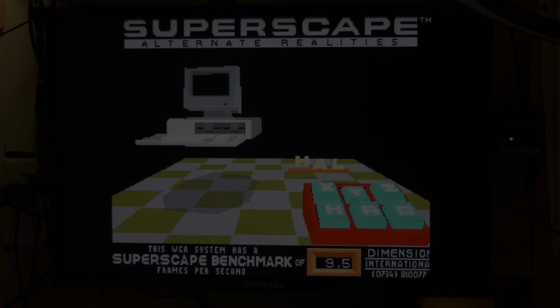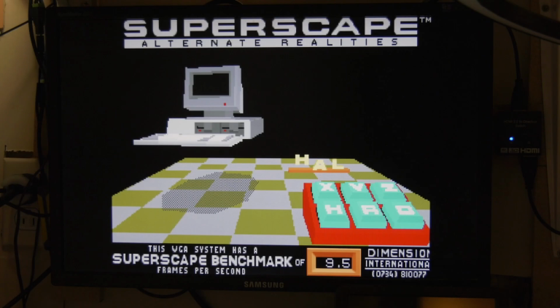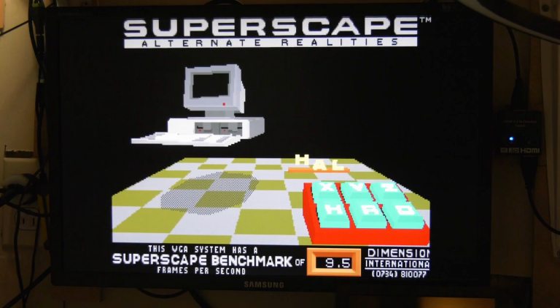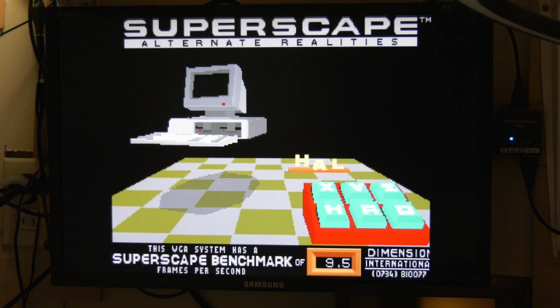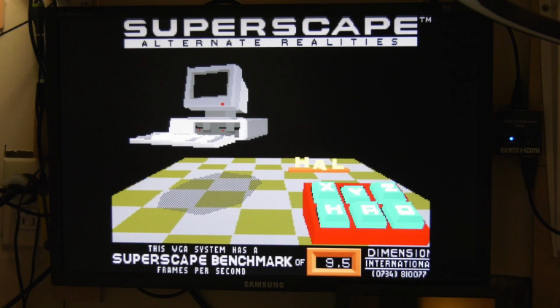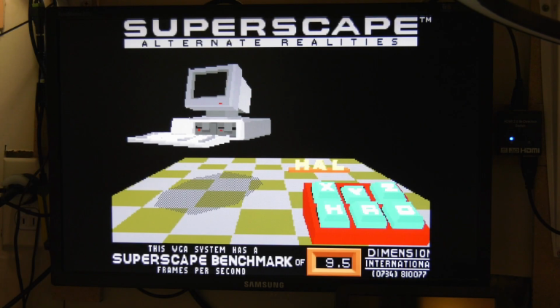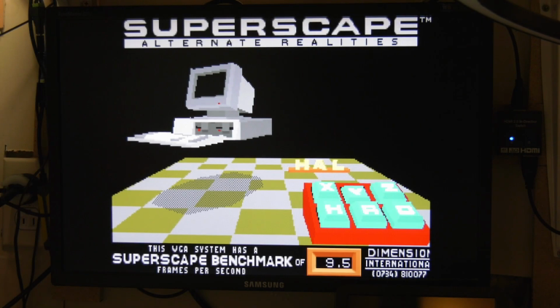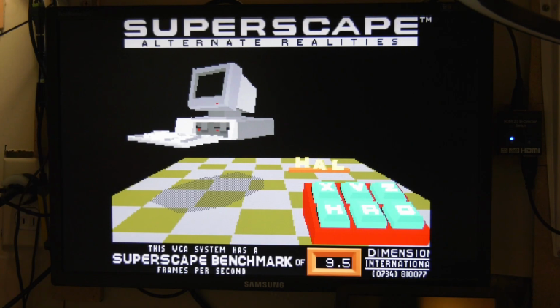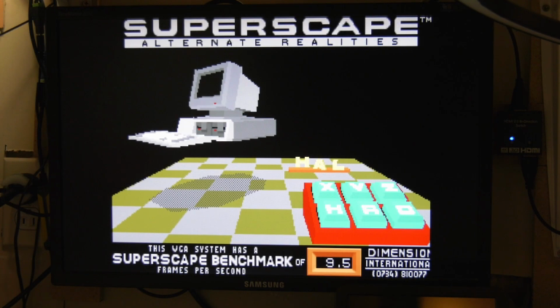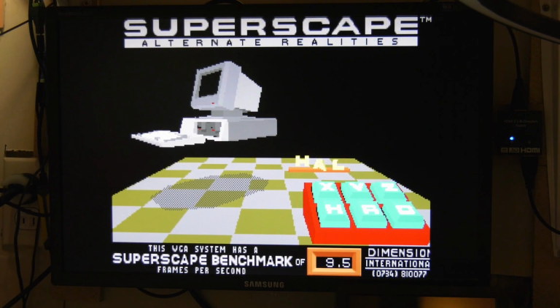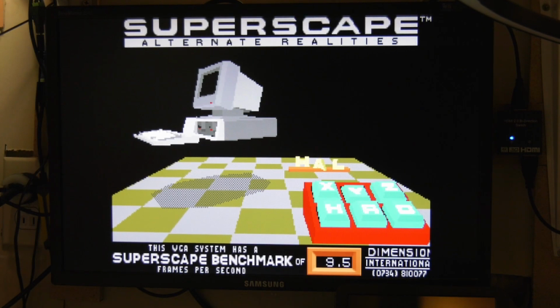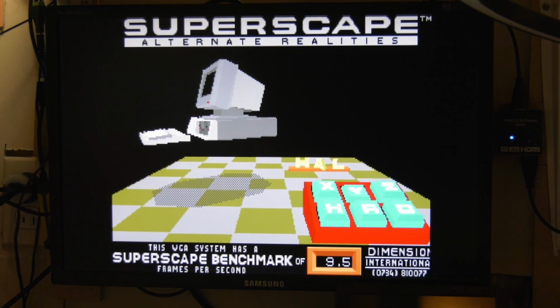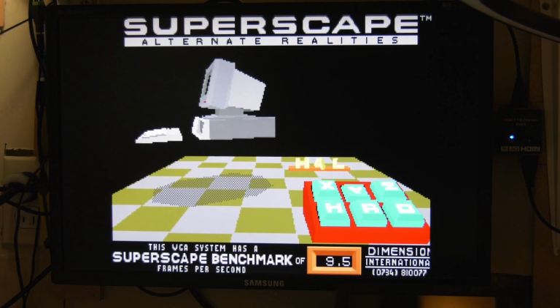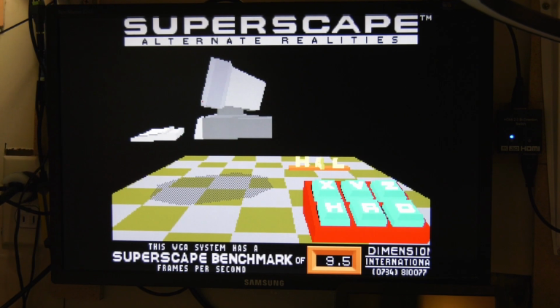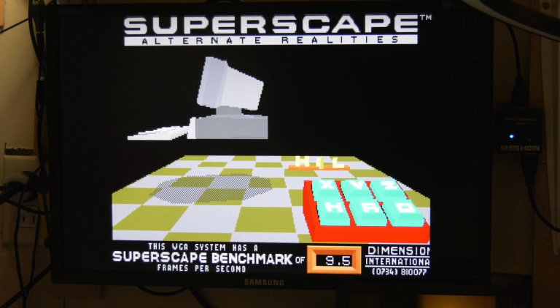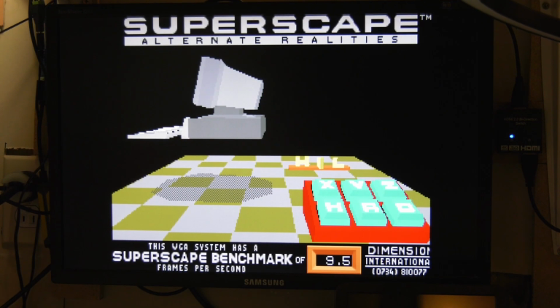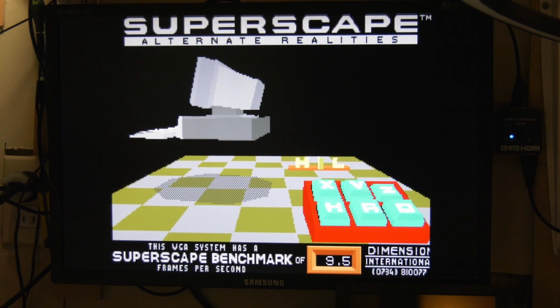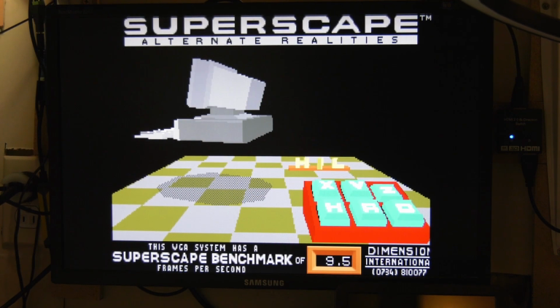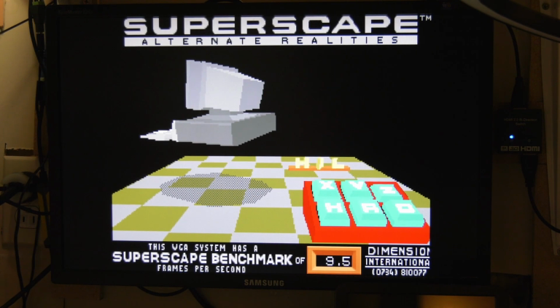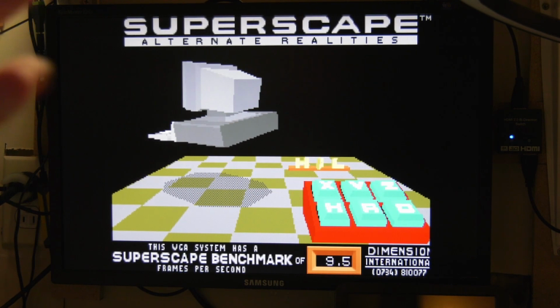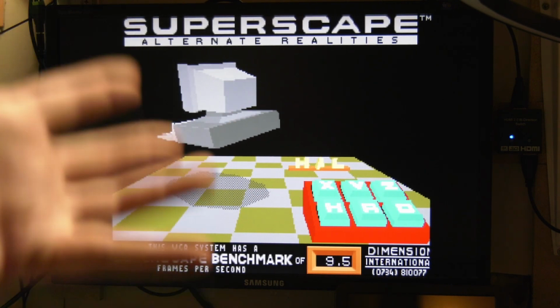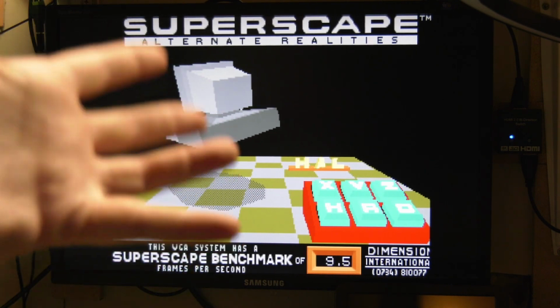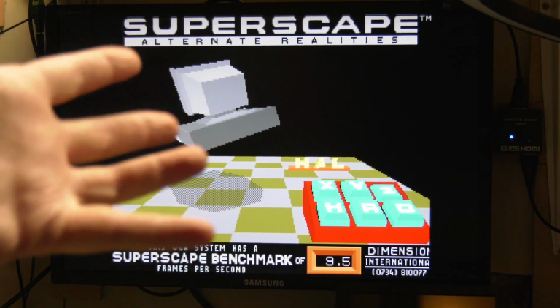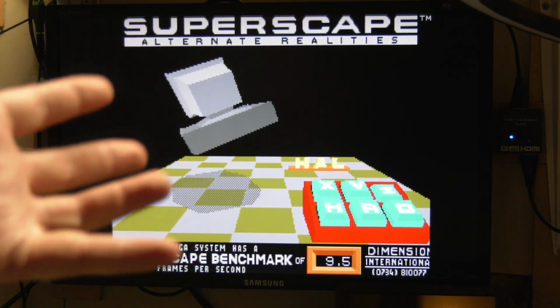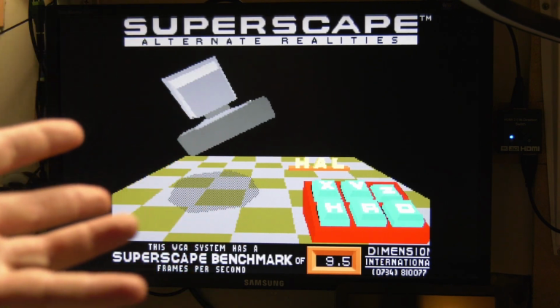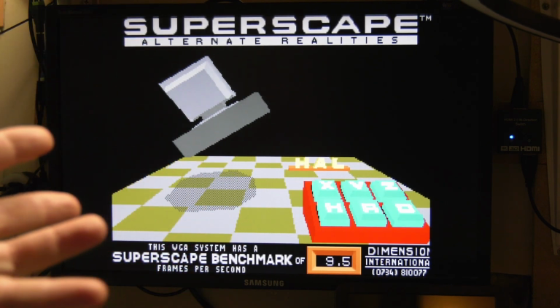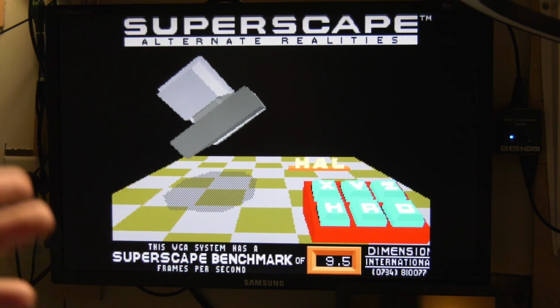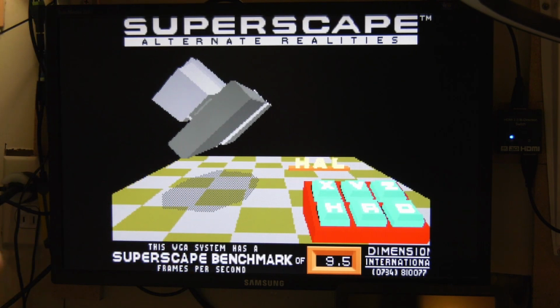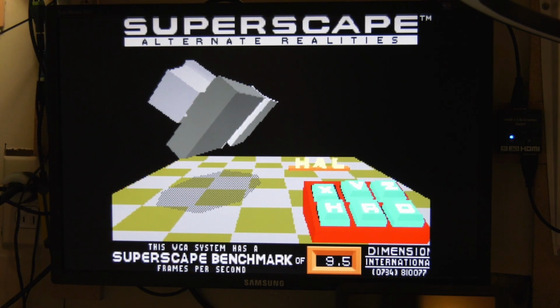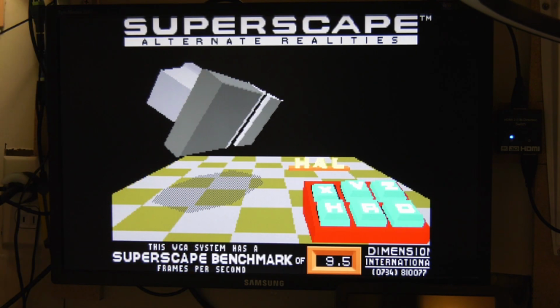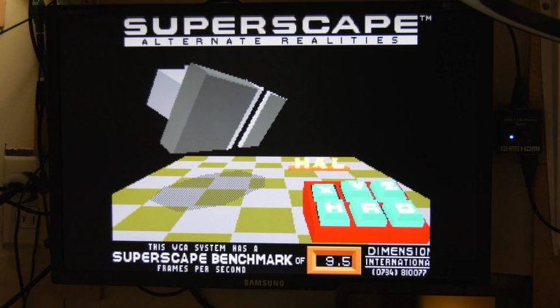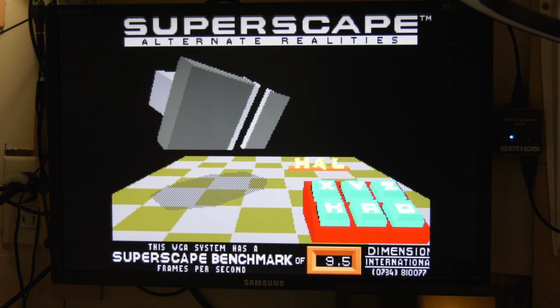Hey guys, K2's Retro Workshop. Today we're going to finally do the soldering on this dang motherboard.